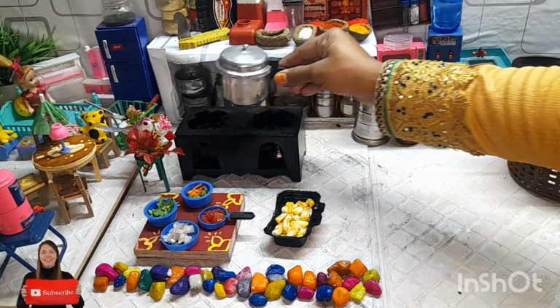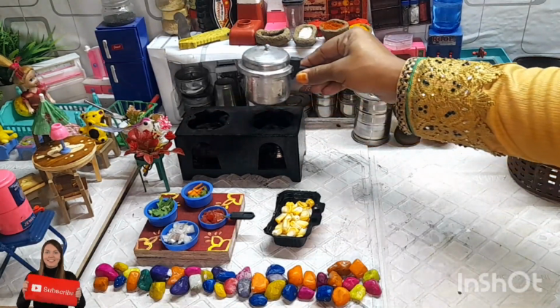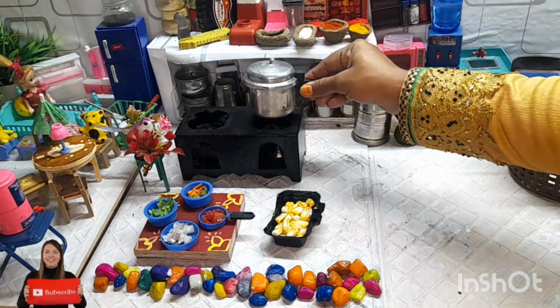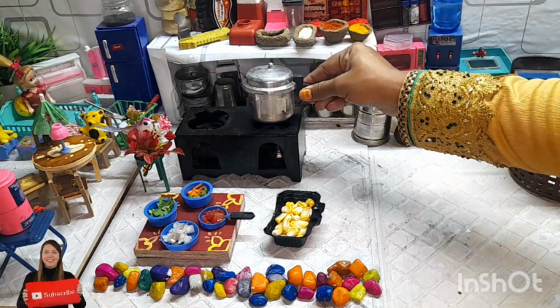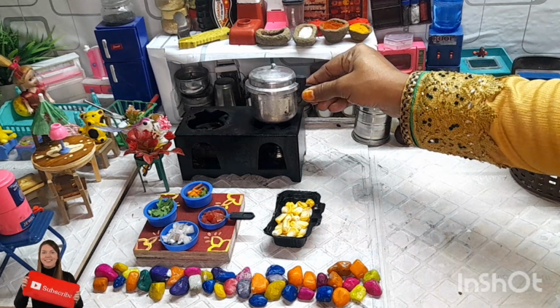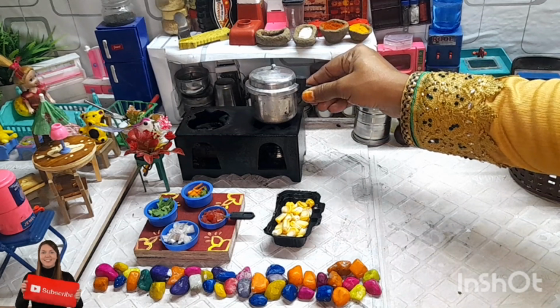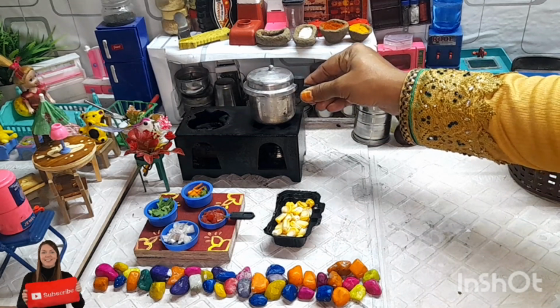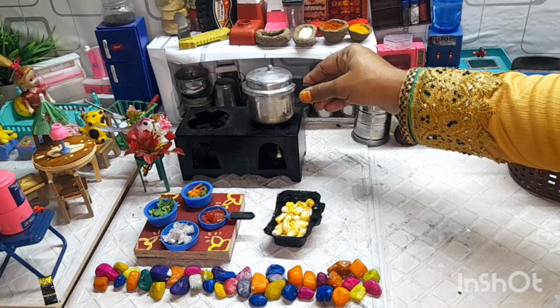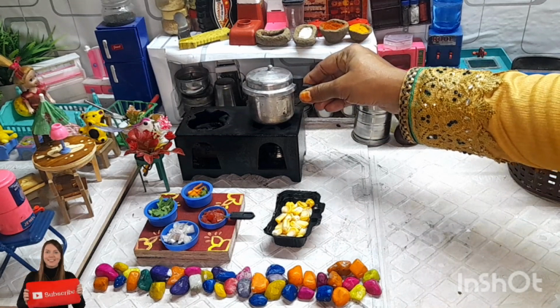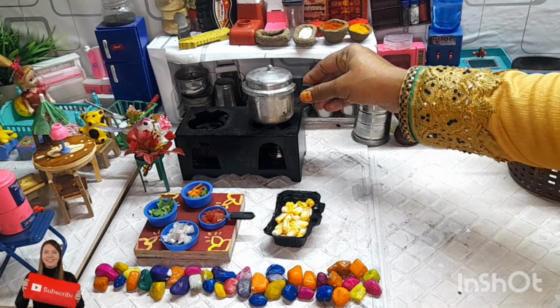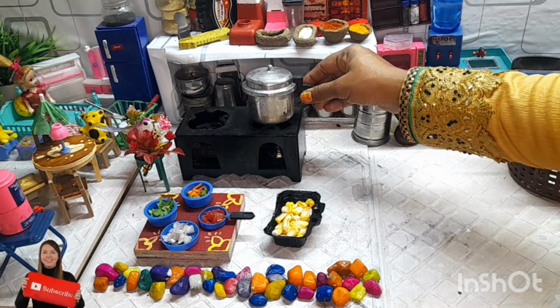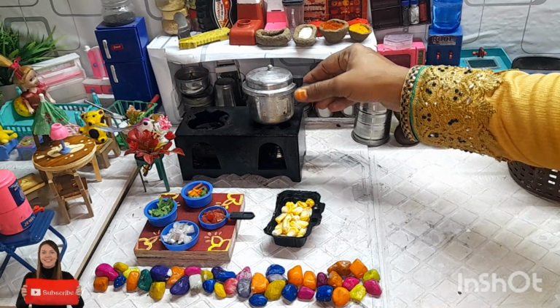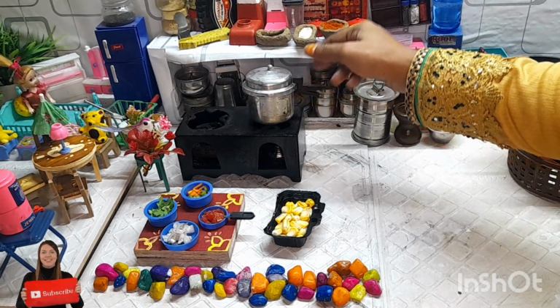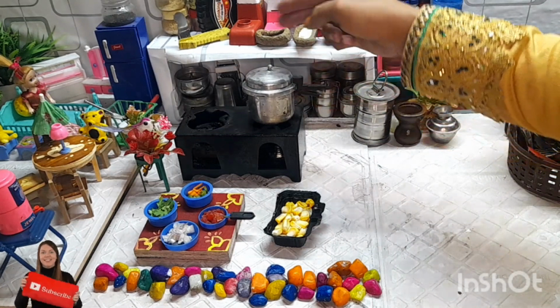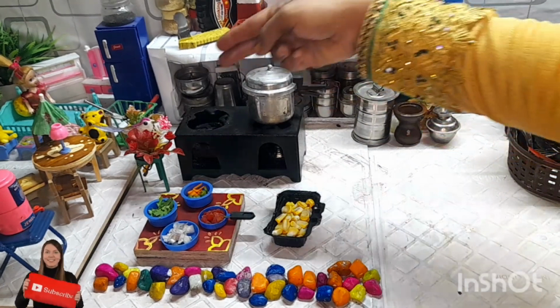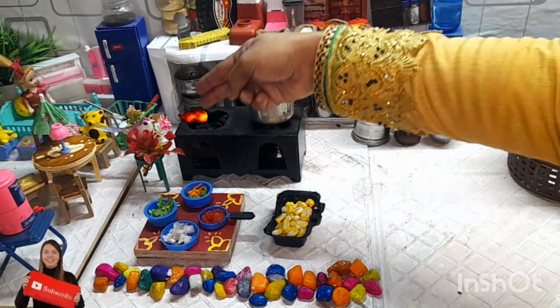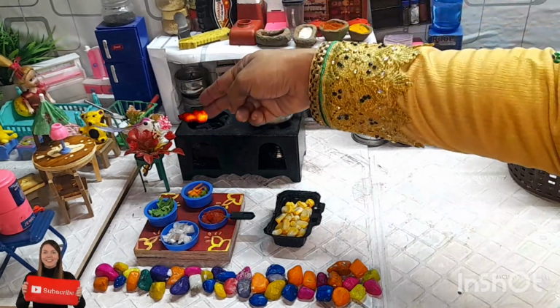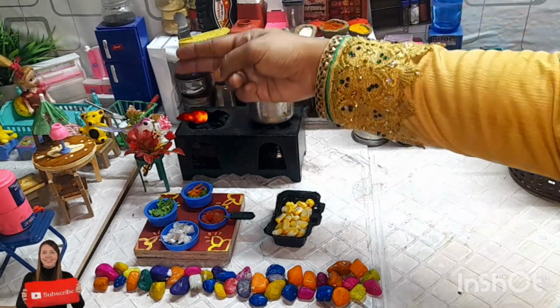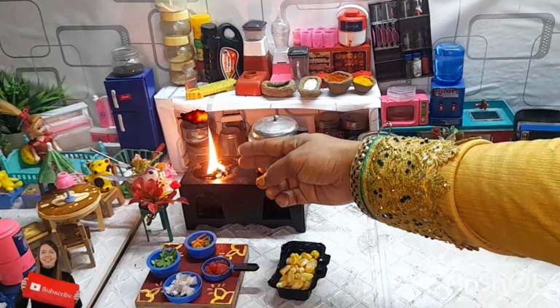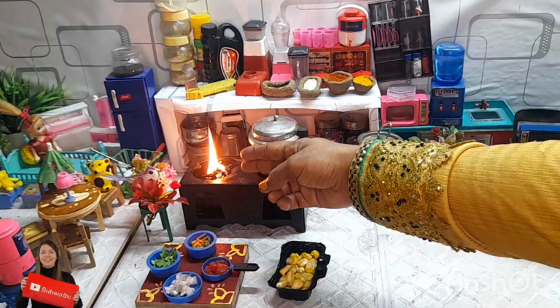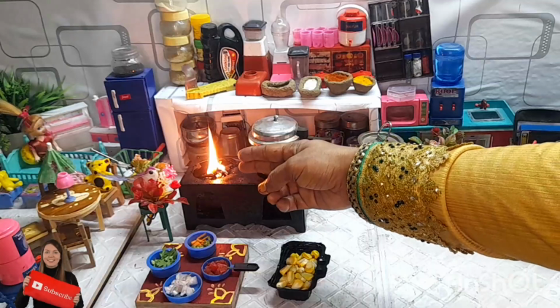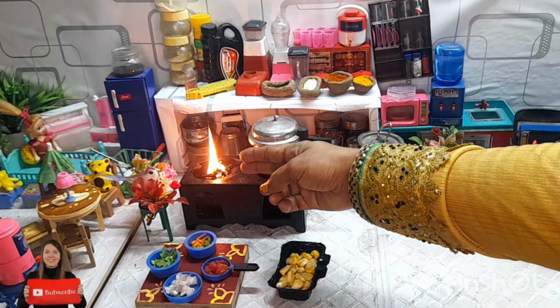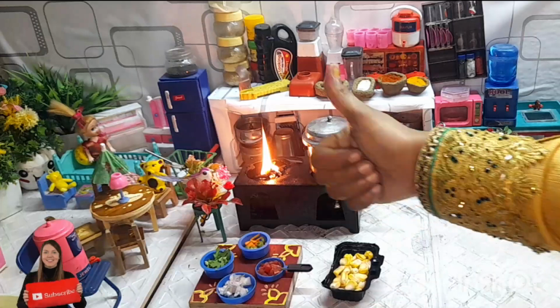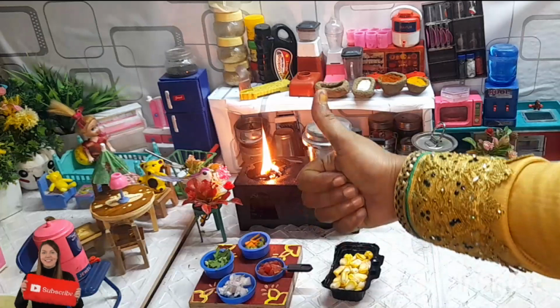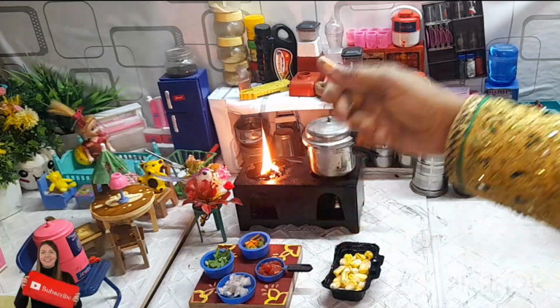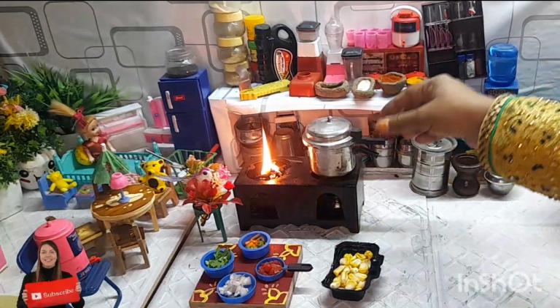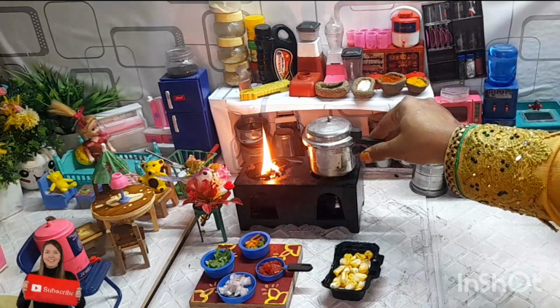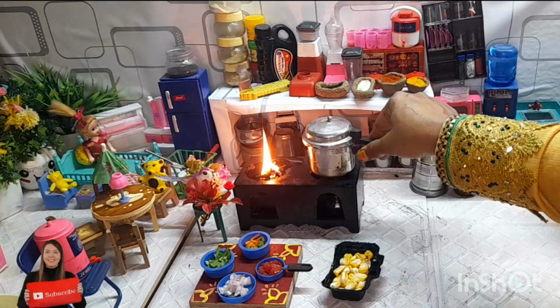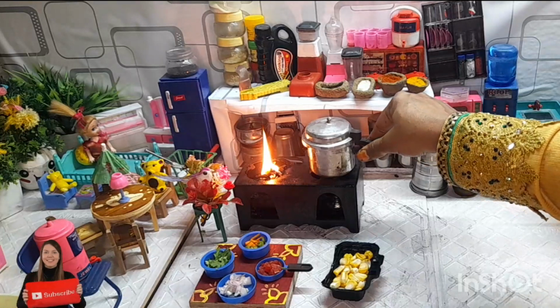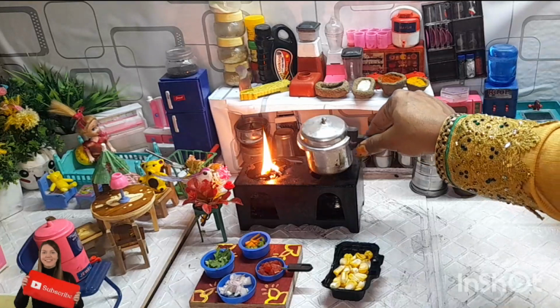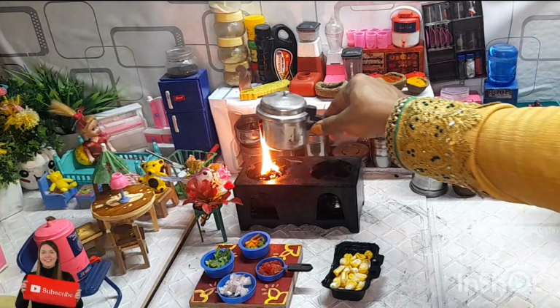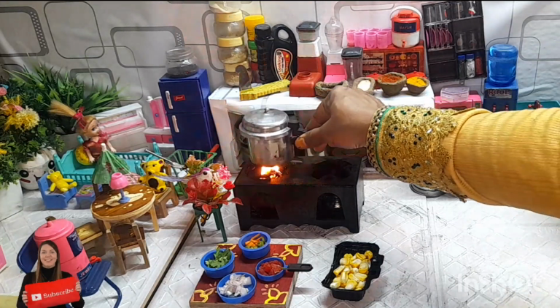First we have to boil the sweet corn — not too long, just 2 minutes of boiling the sweet corn.